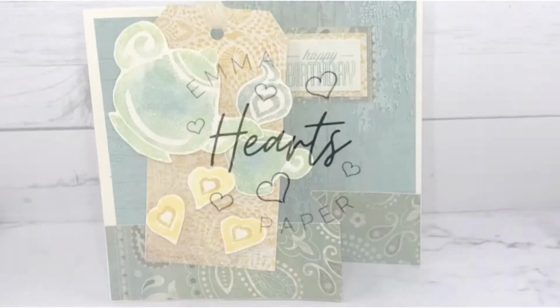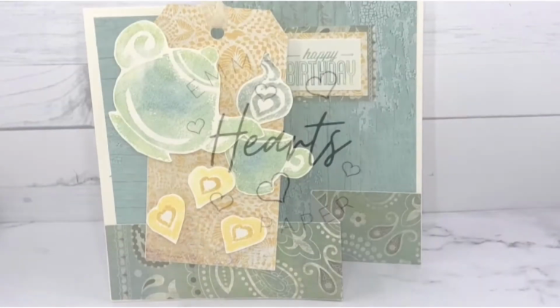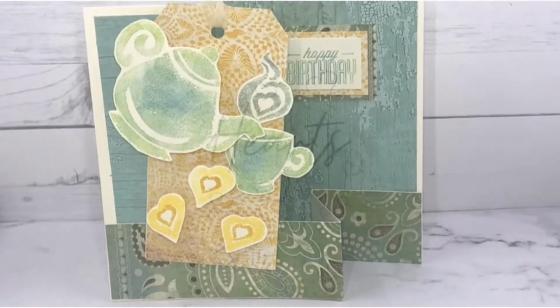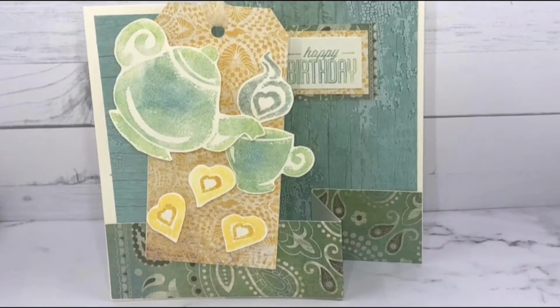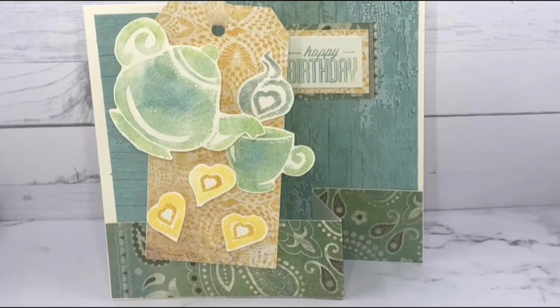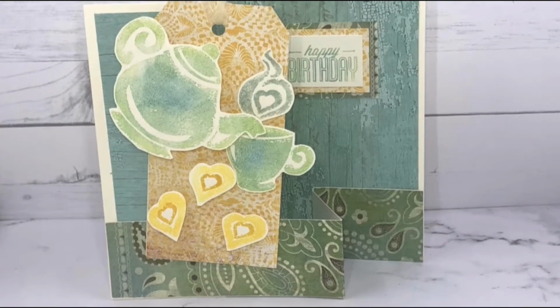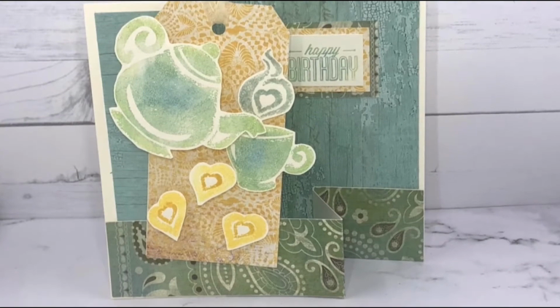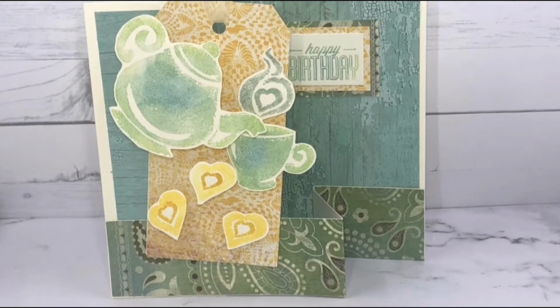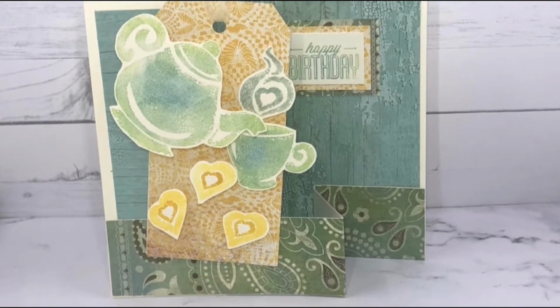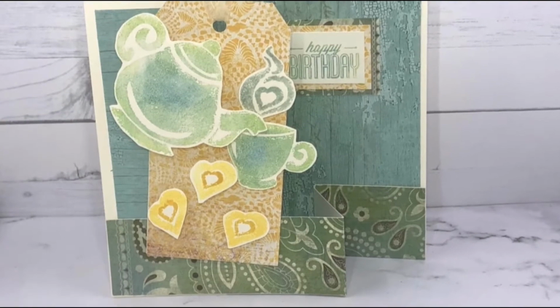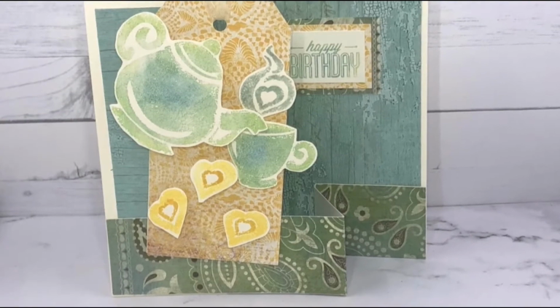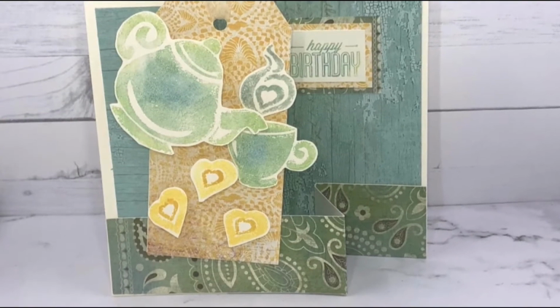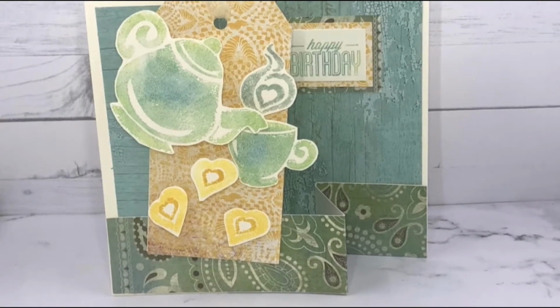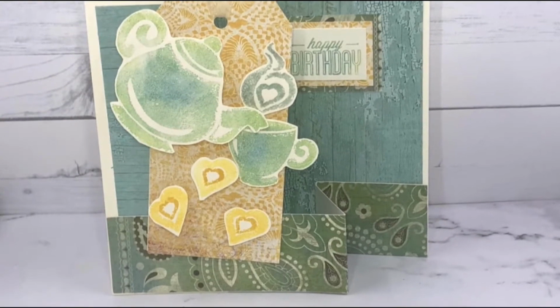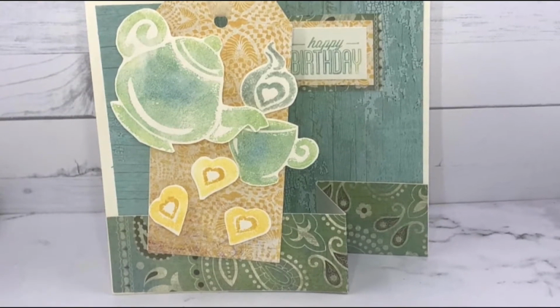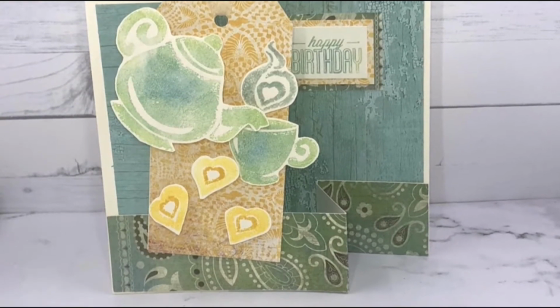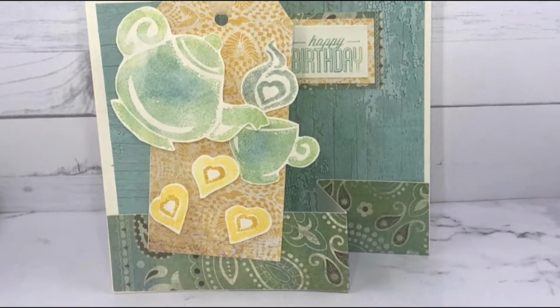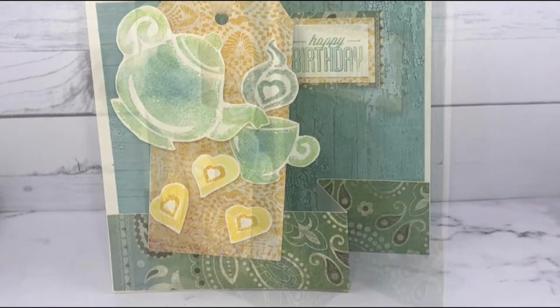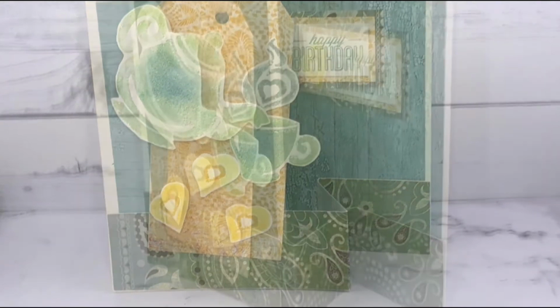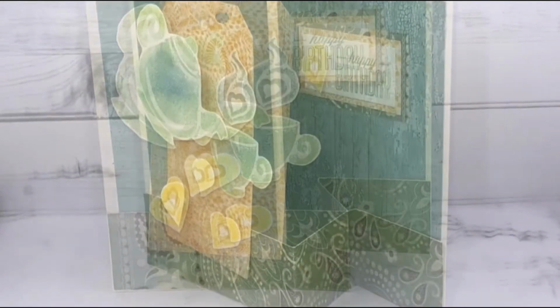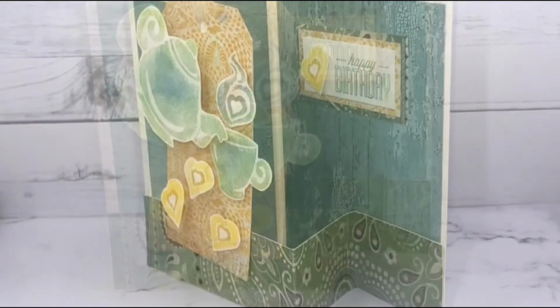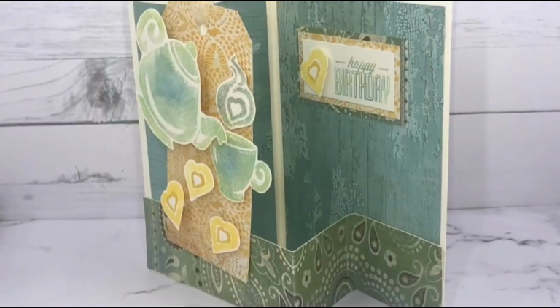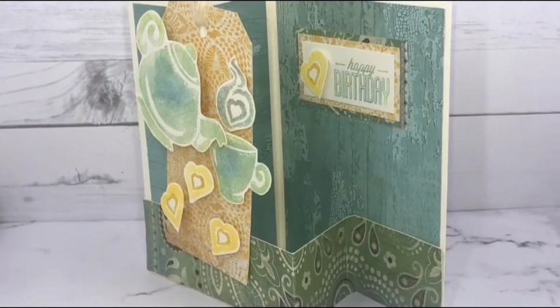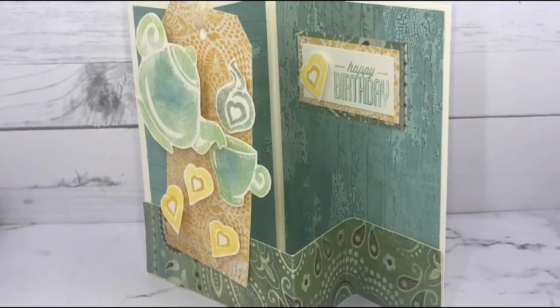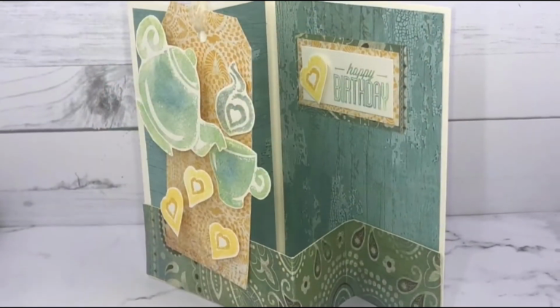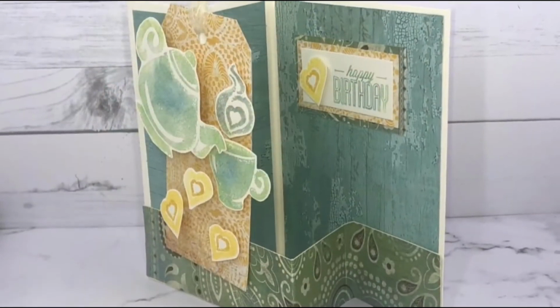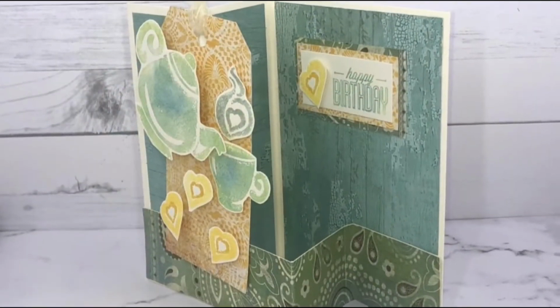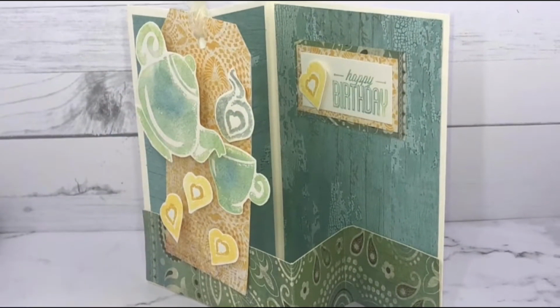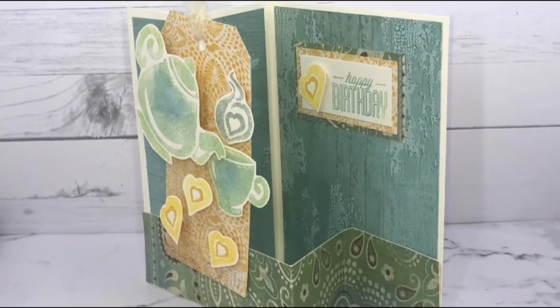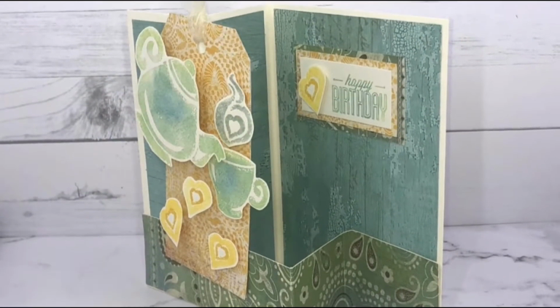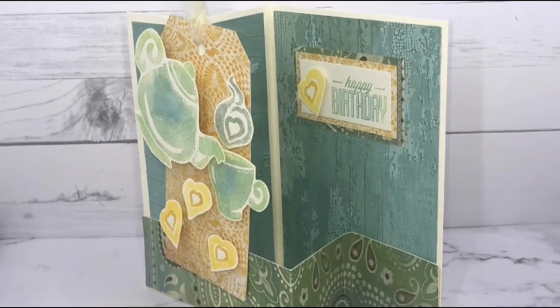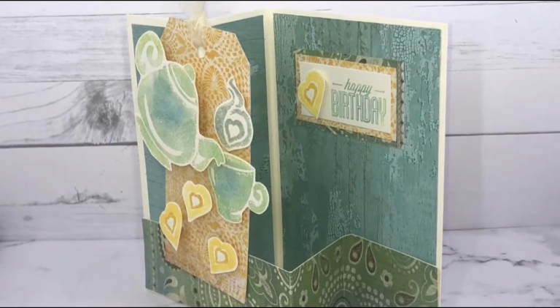Hey there, Emma here. Today I'm going to be making this super cute little teapot funfold card.